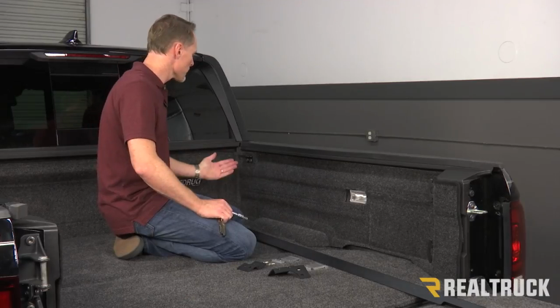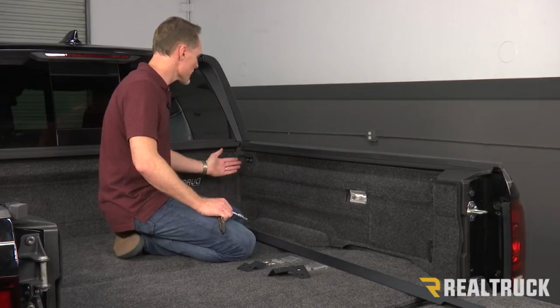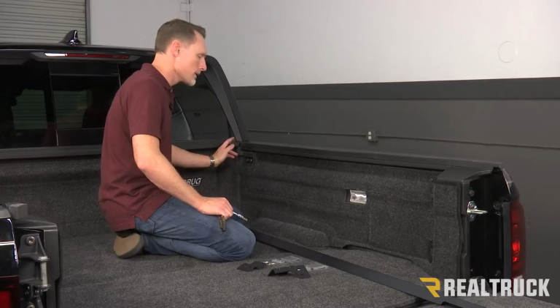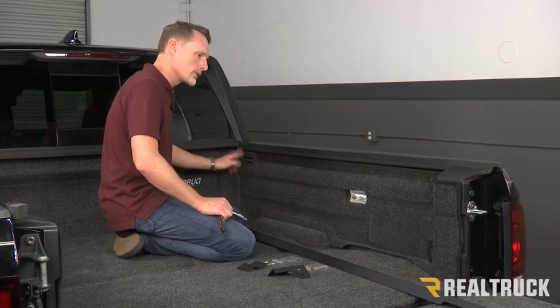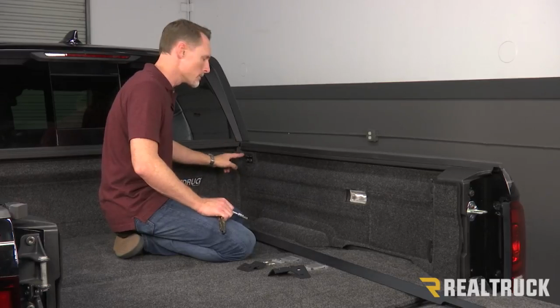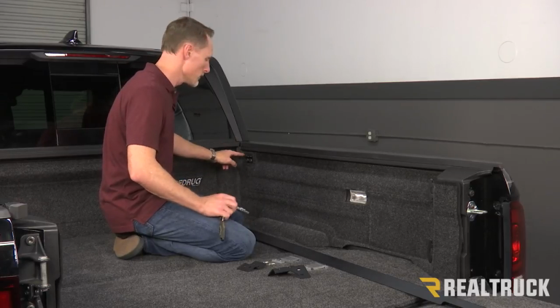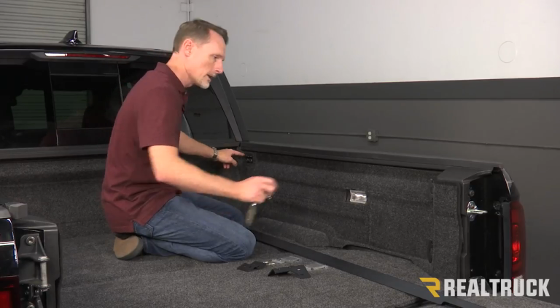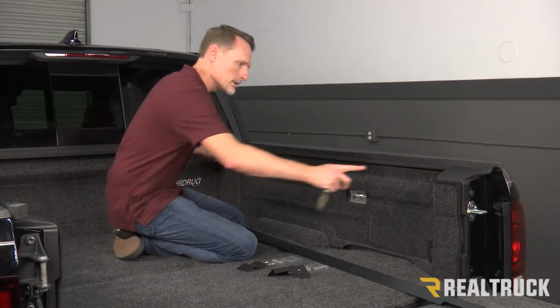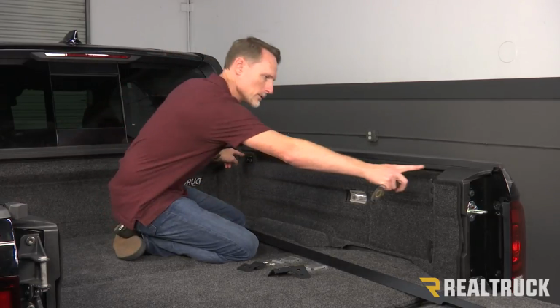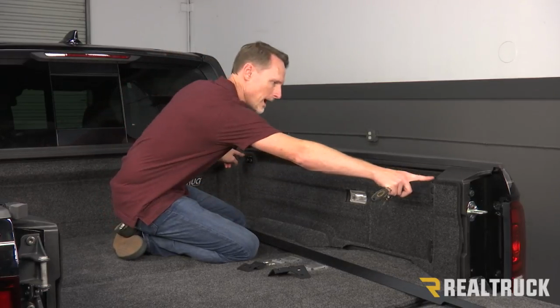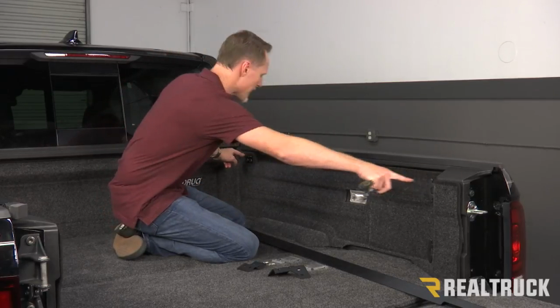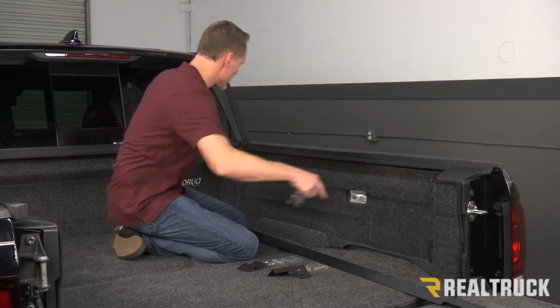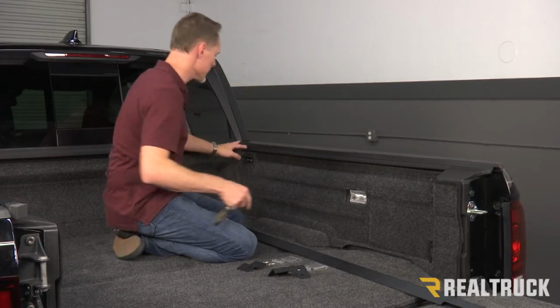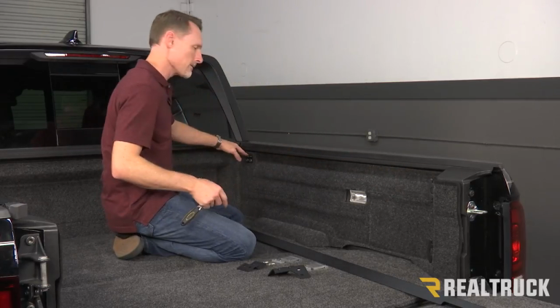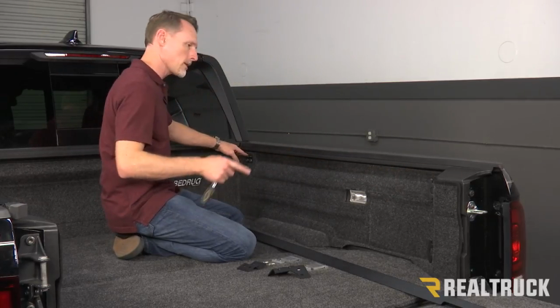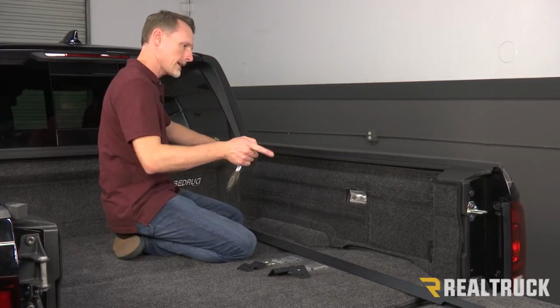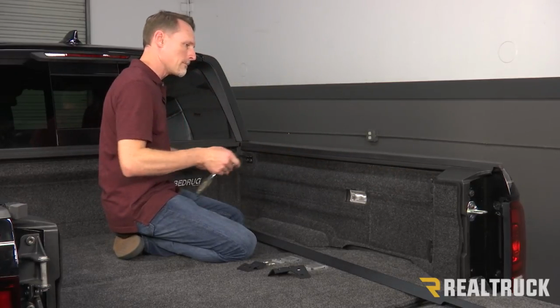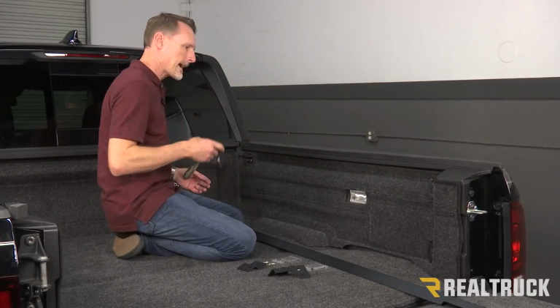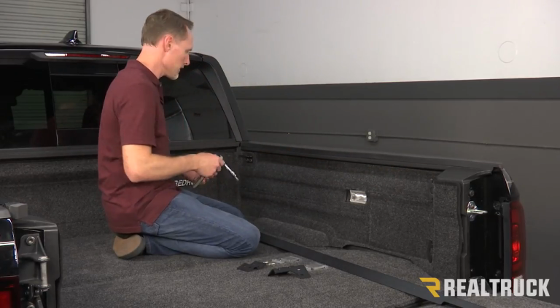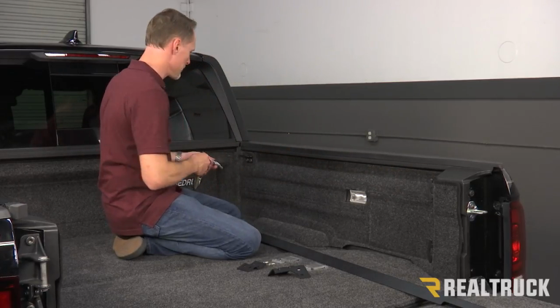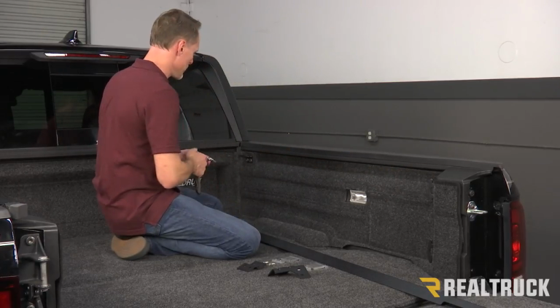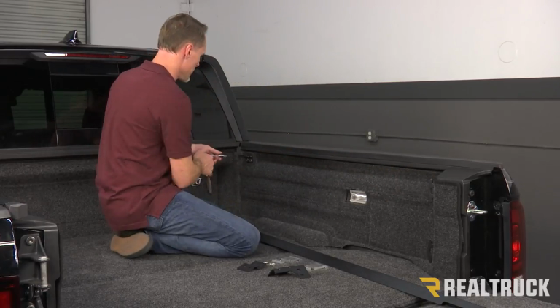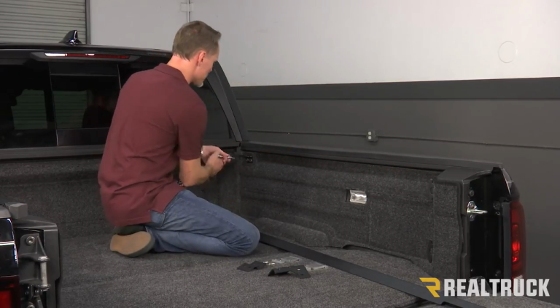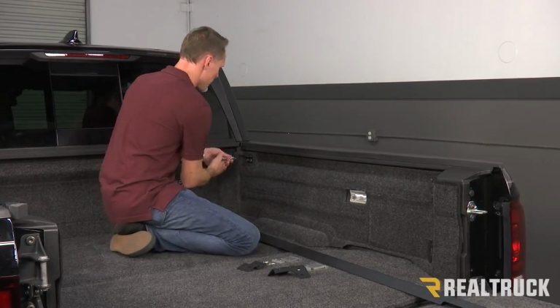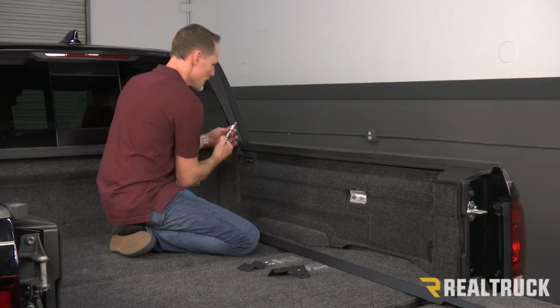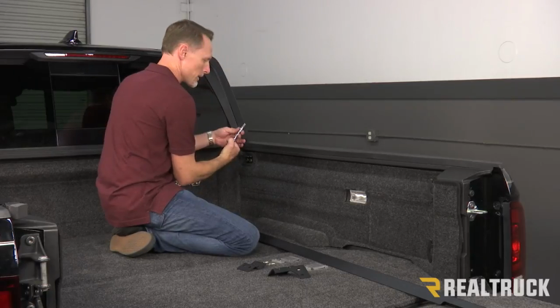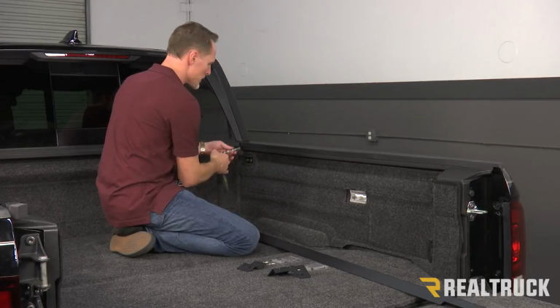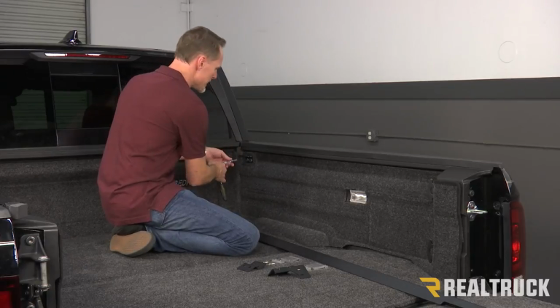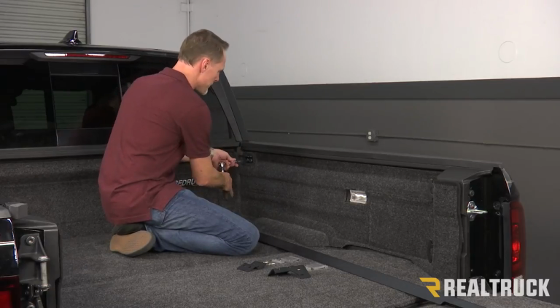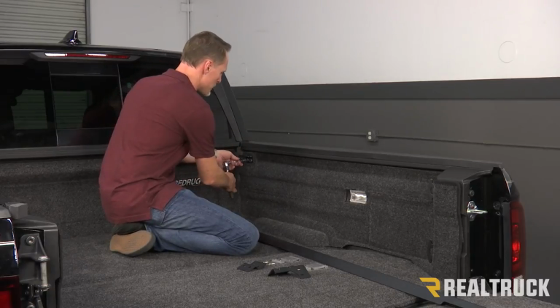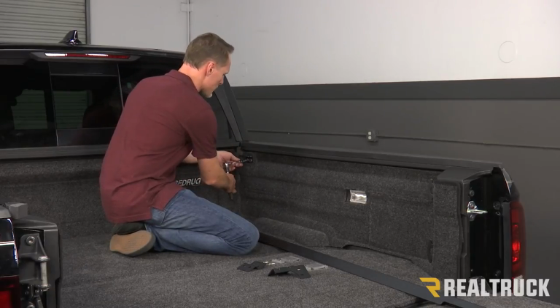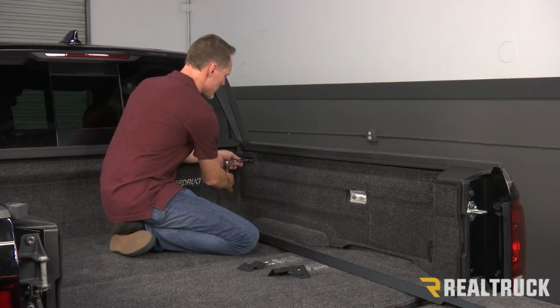The first thing we're going to do is remove the two top tie-down cleats in the front and the back of the Ridgeline. We're going to use a T50 Torx bit.